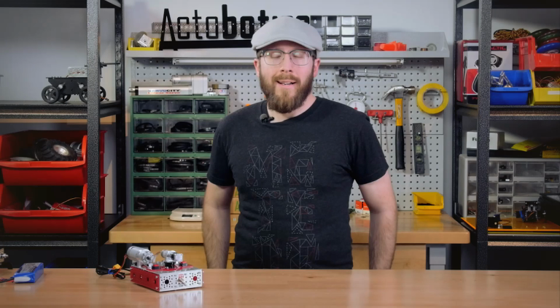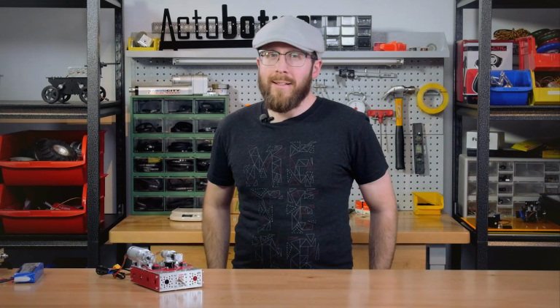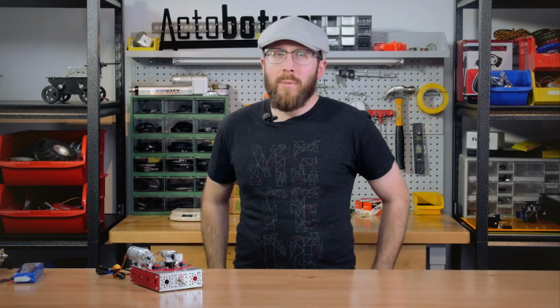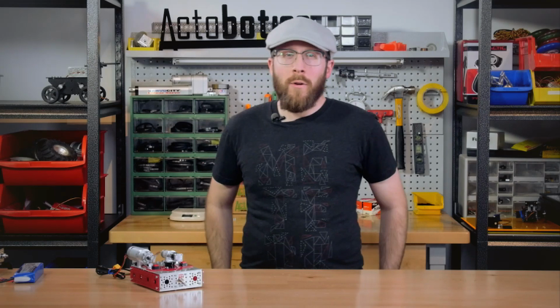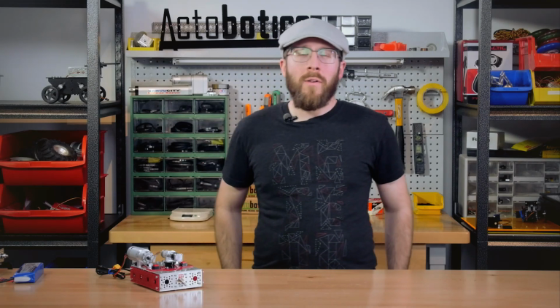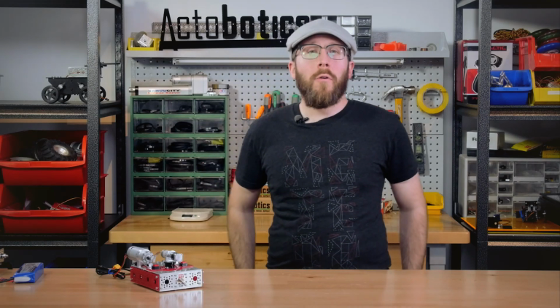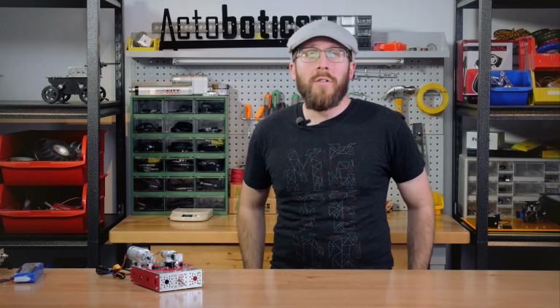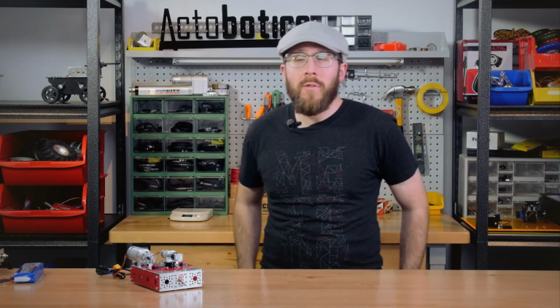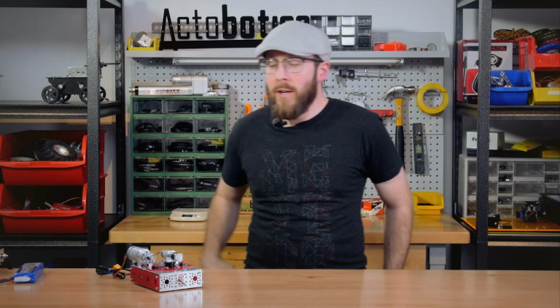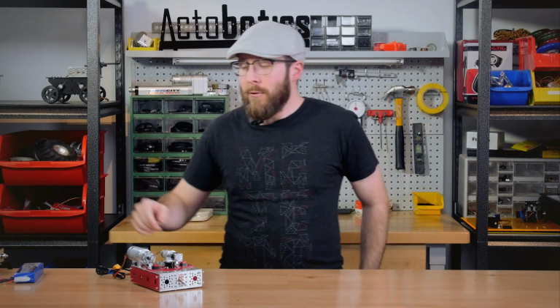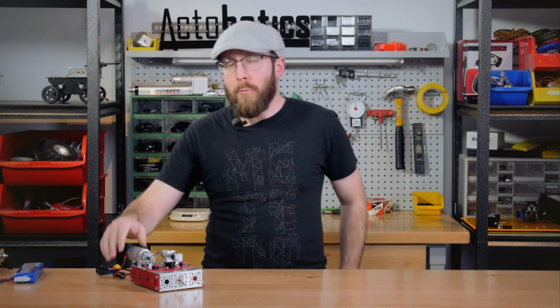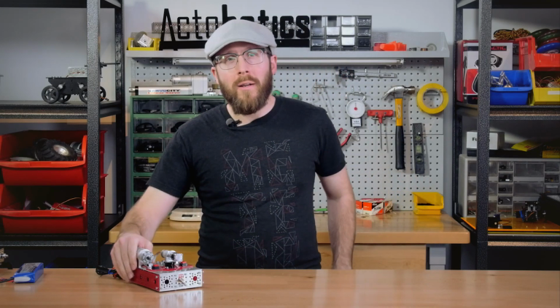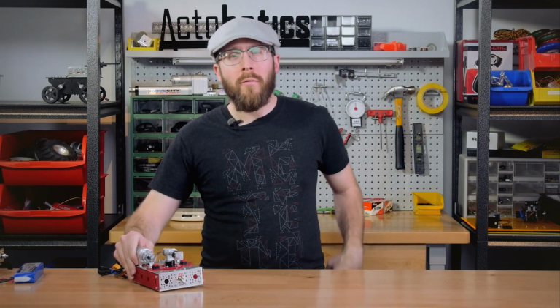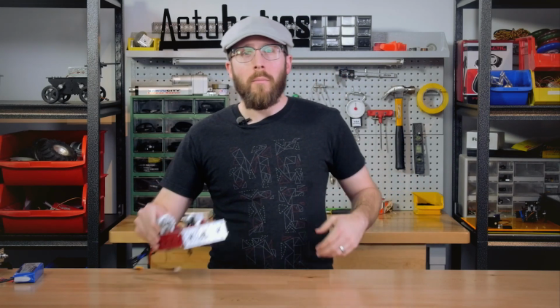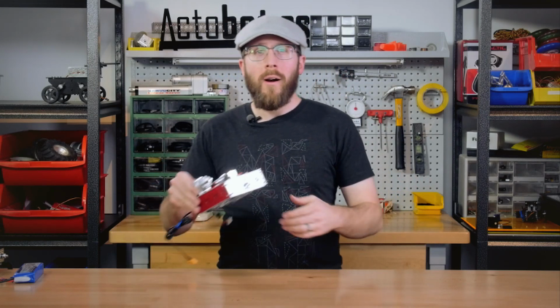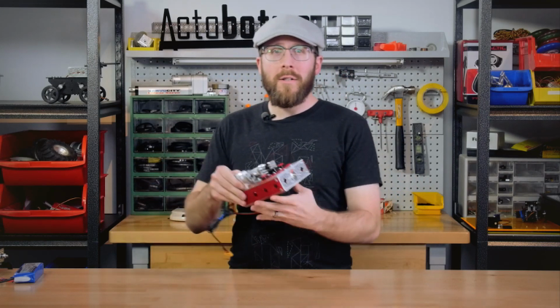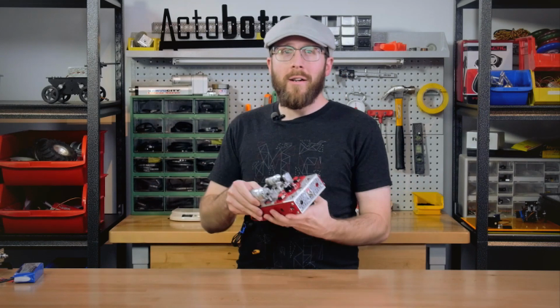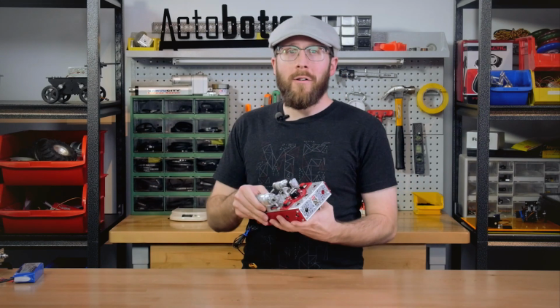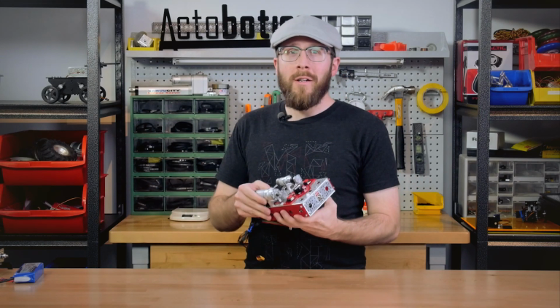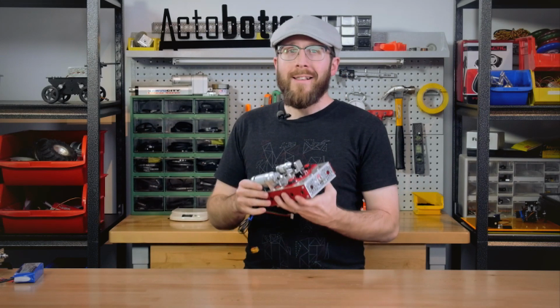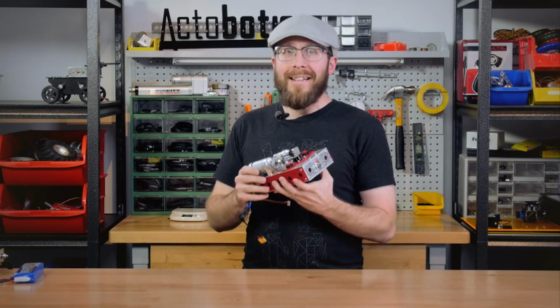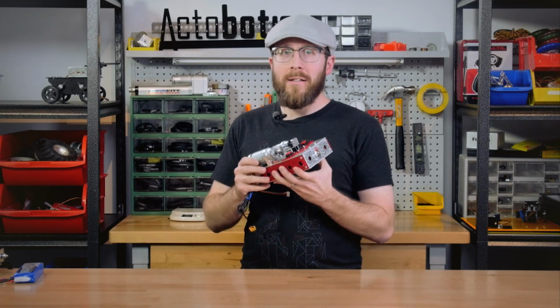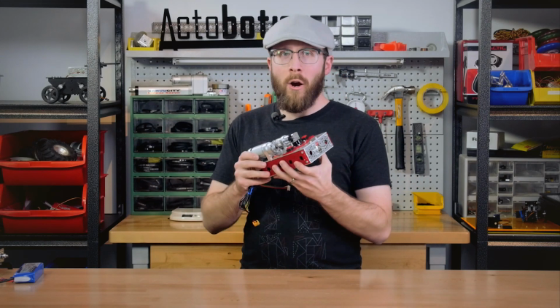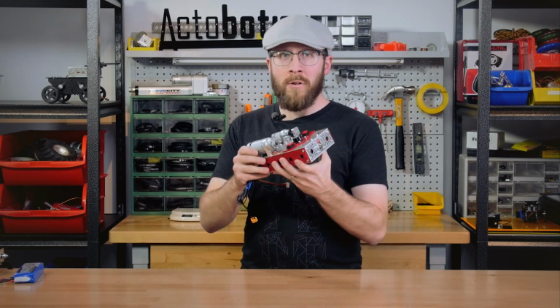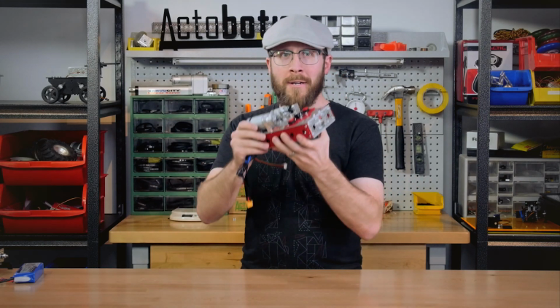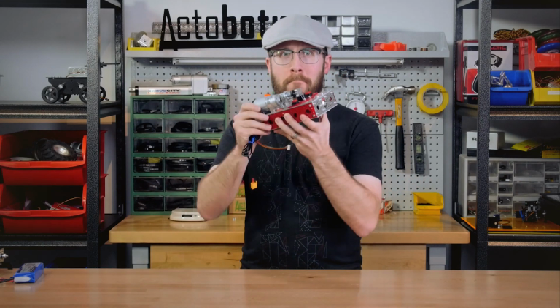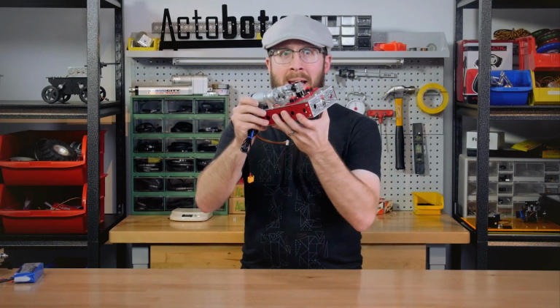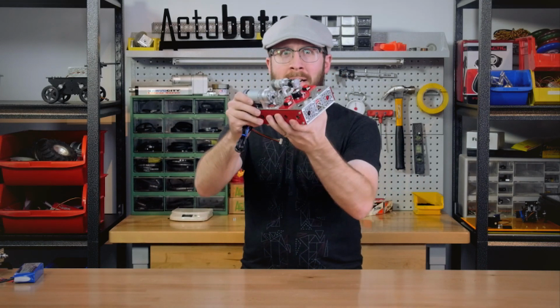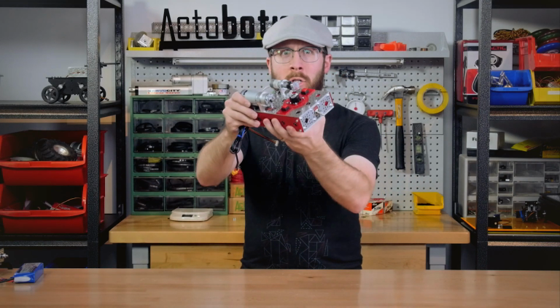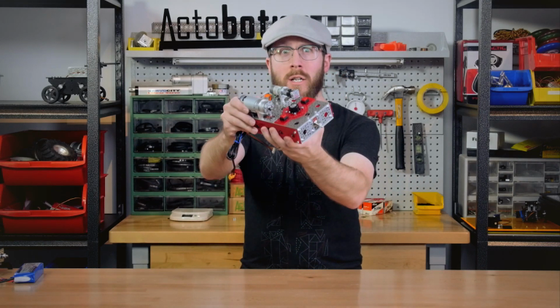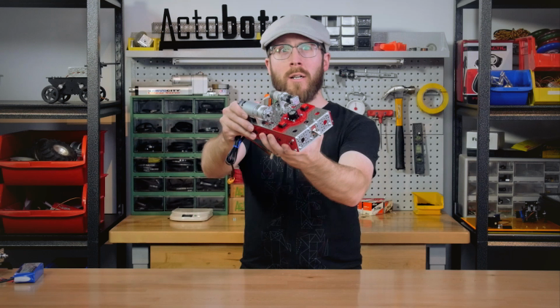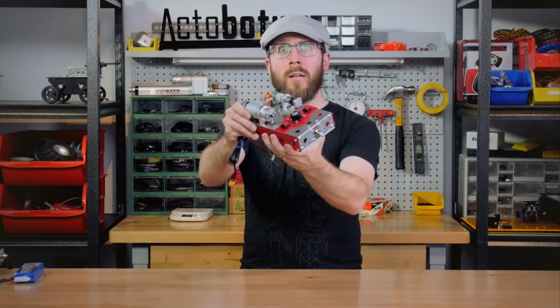In this episode of Control Issues, we'll be covering a project I call the Encoder Commander!